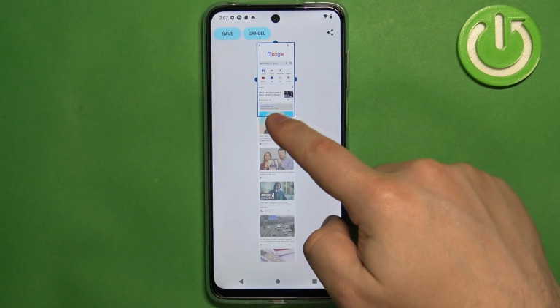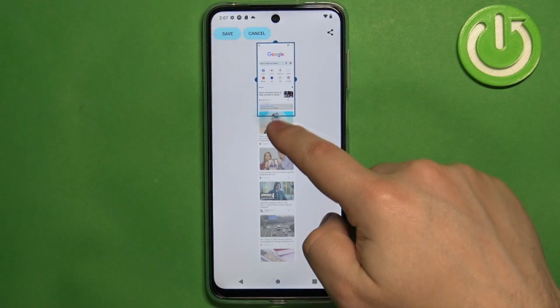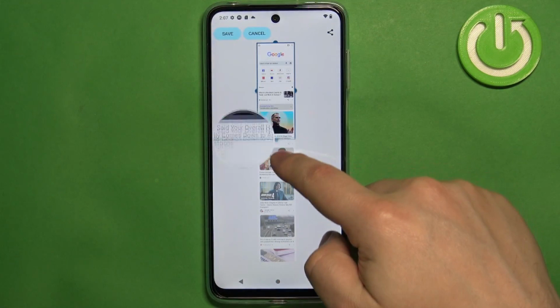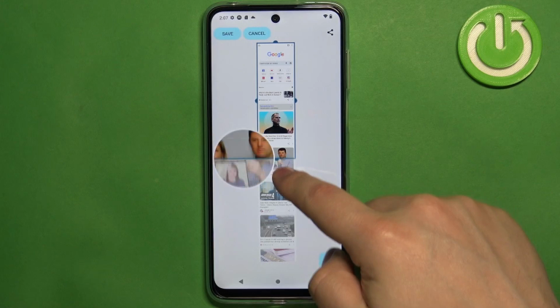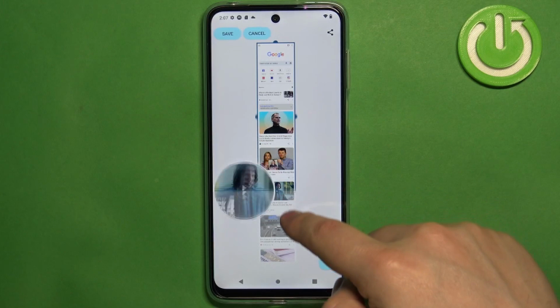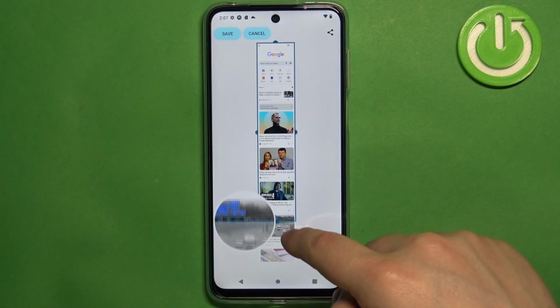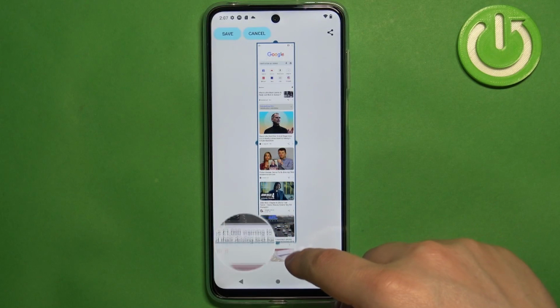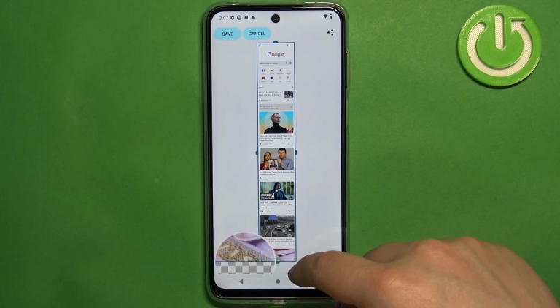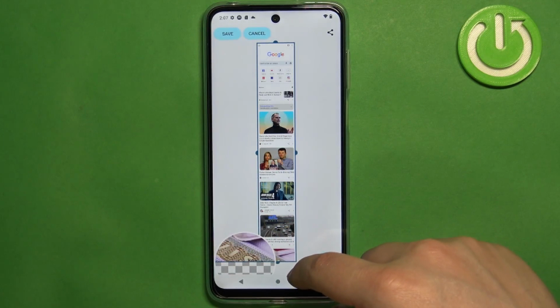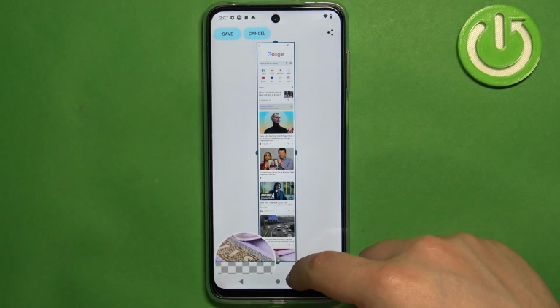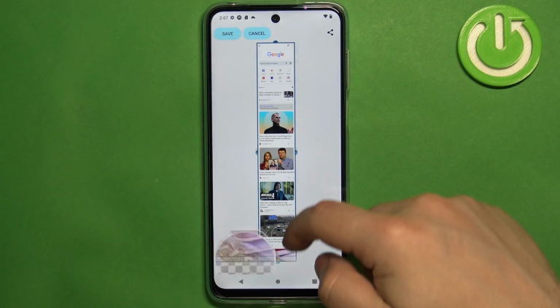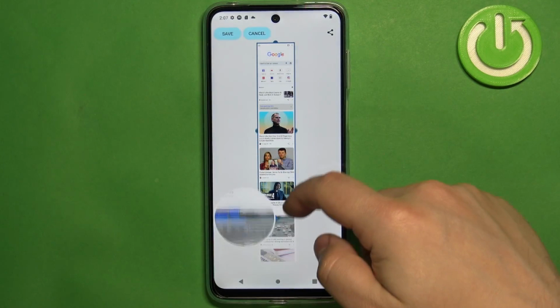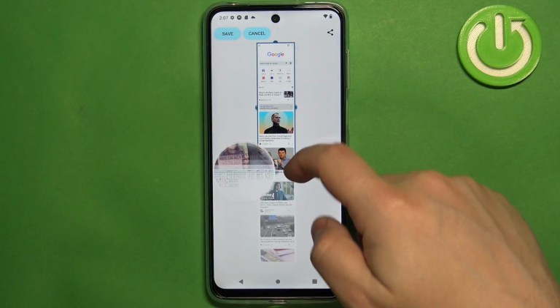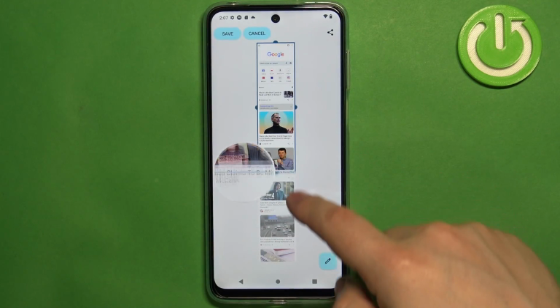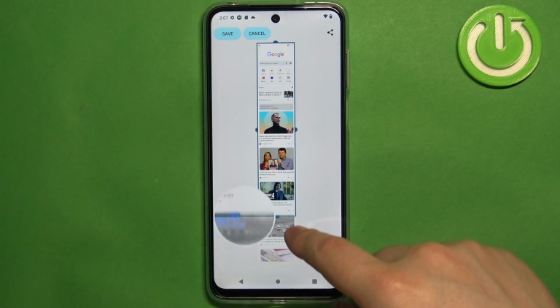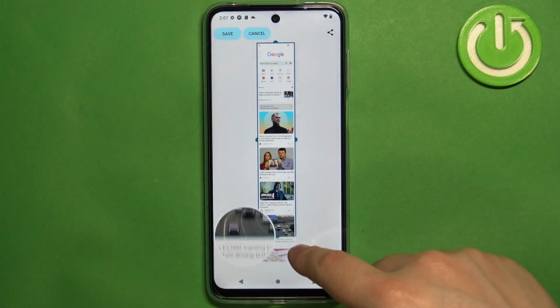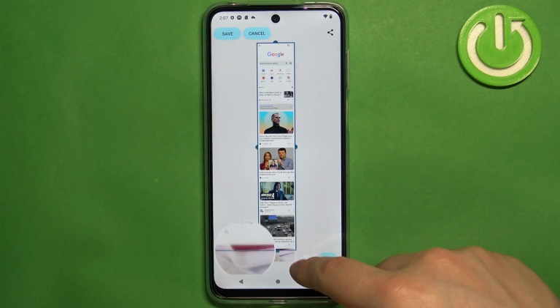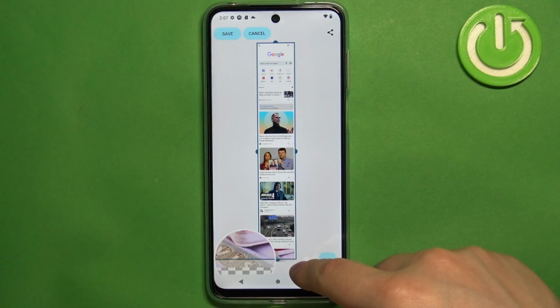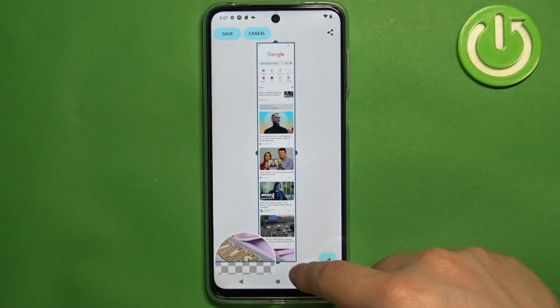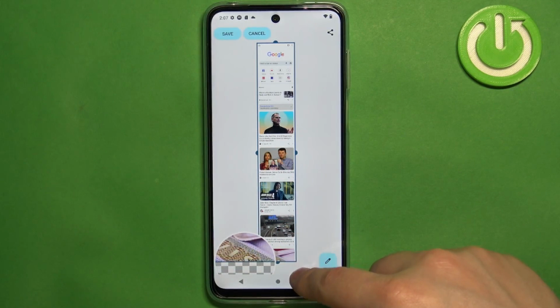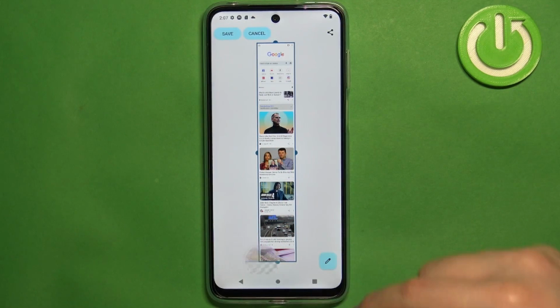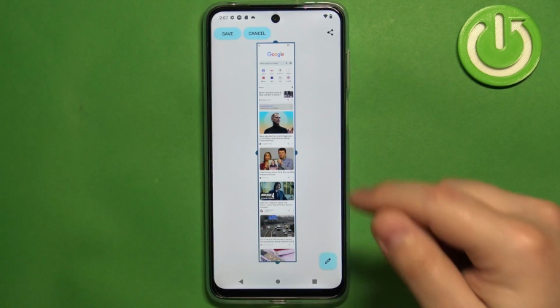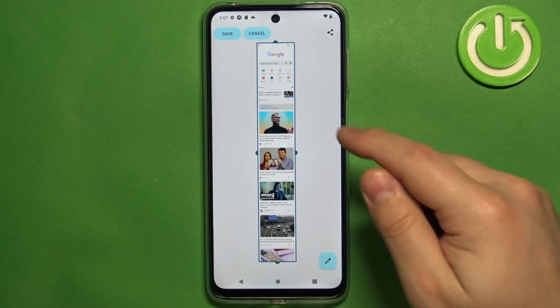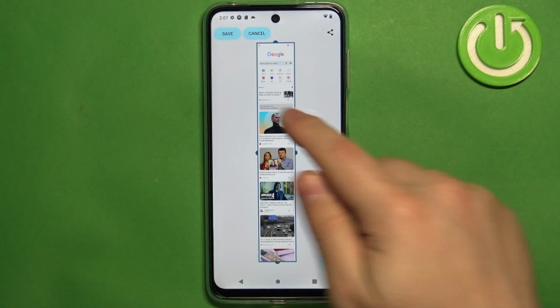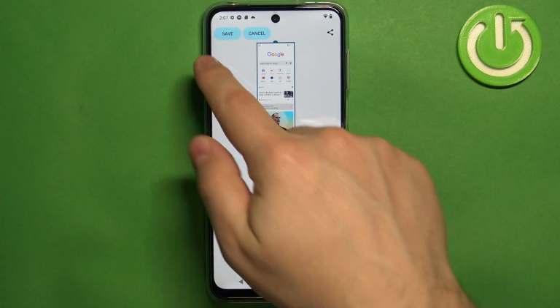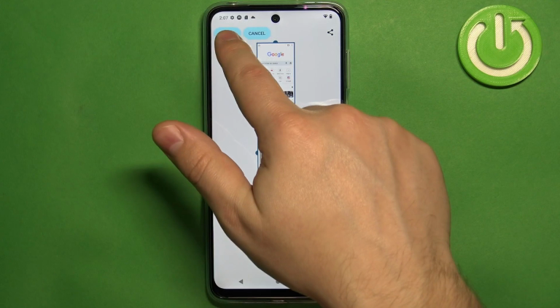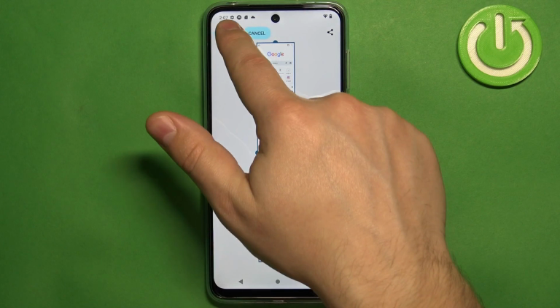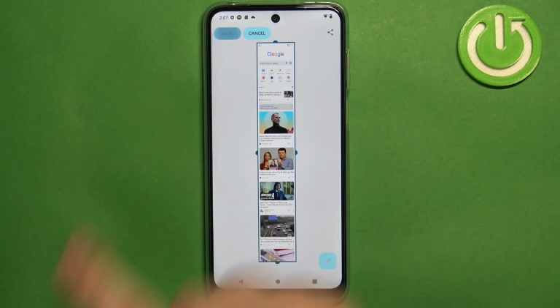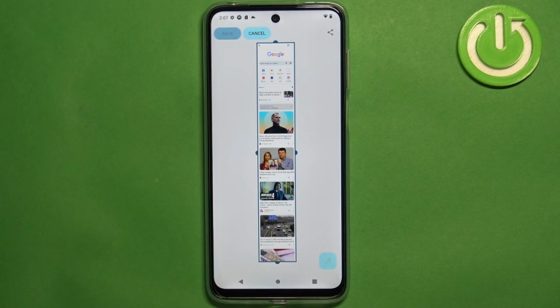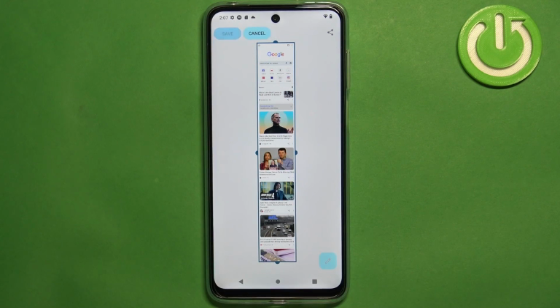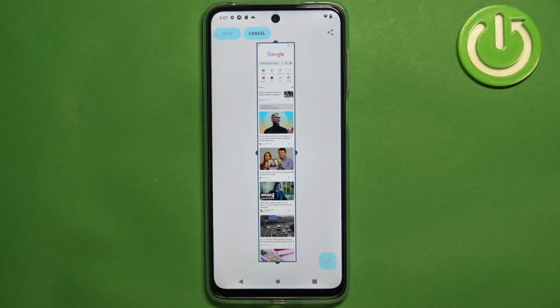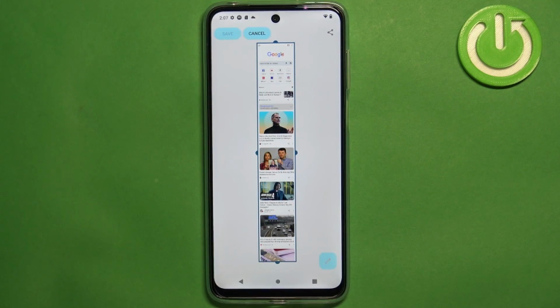You can select the part you want to take a screenshot of, and once you're done you can tap on save.